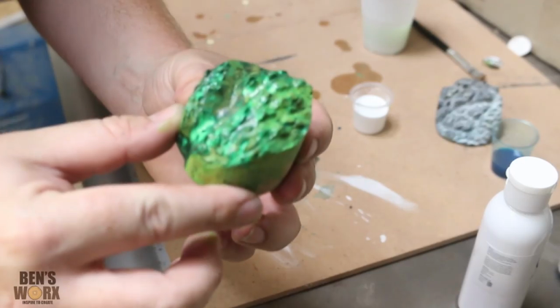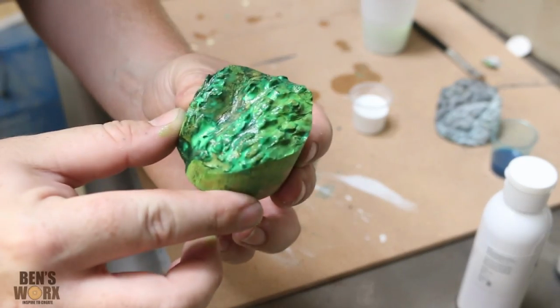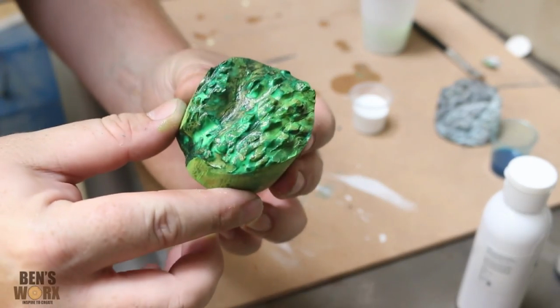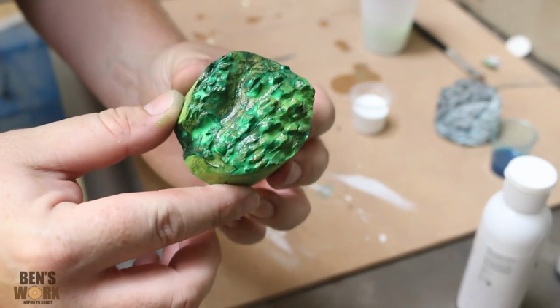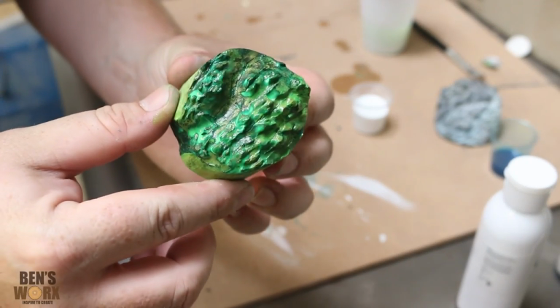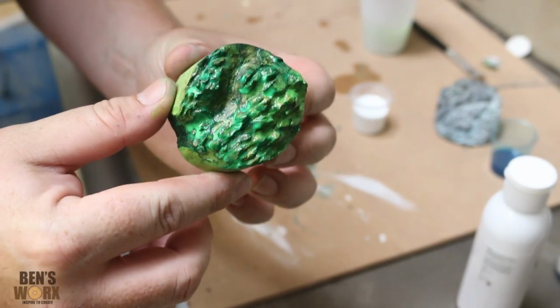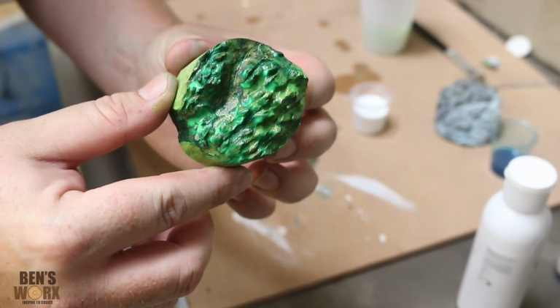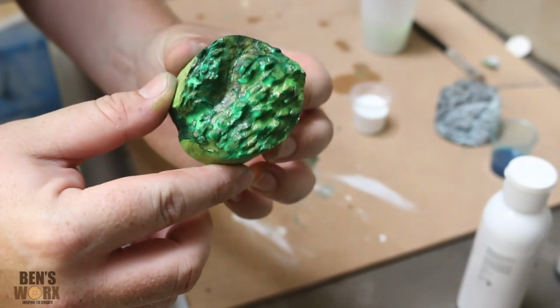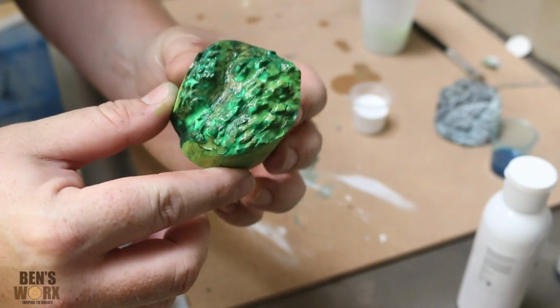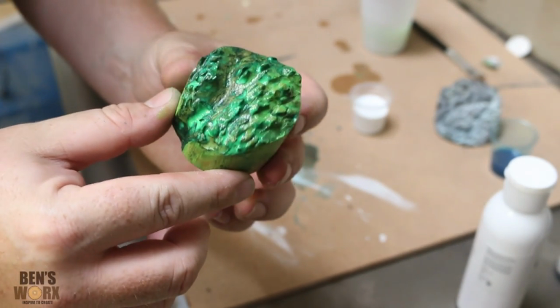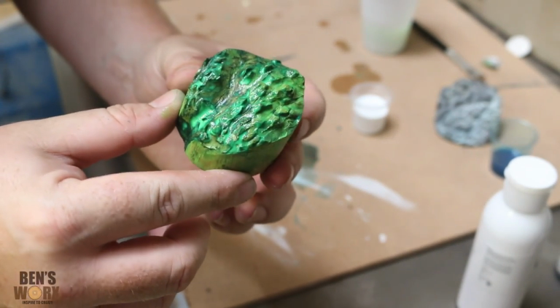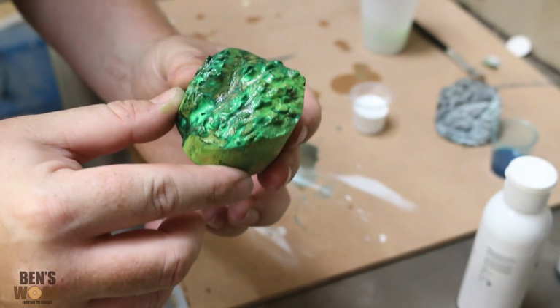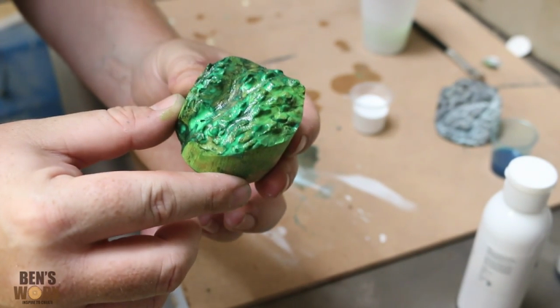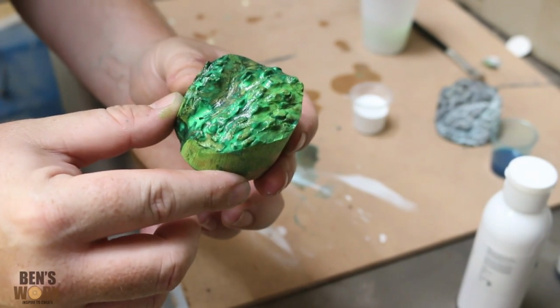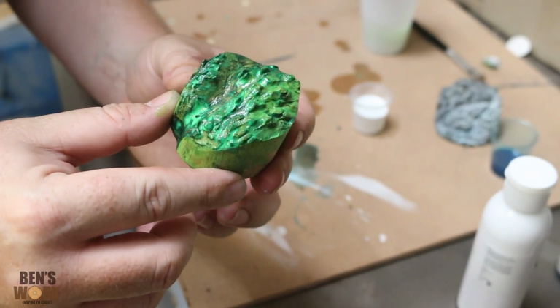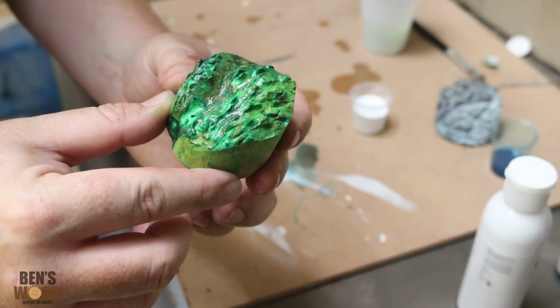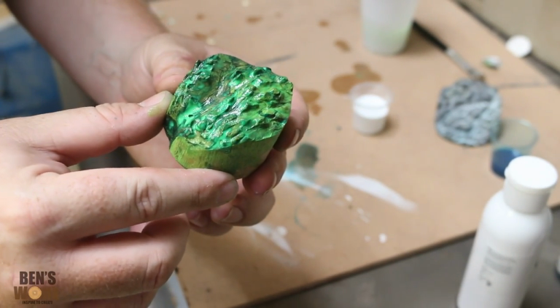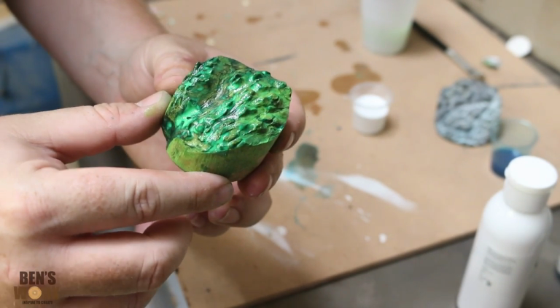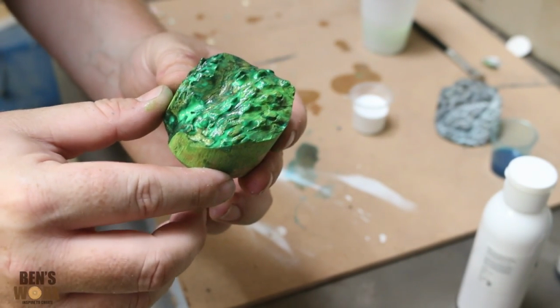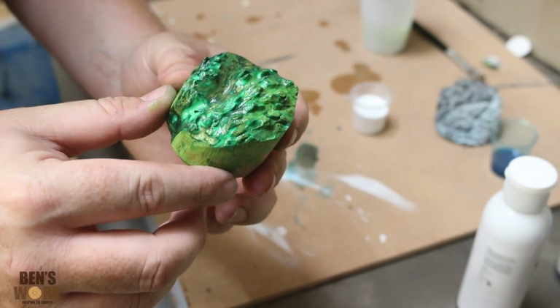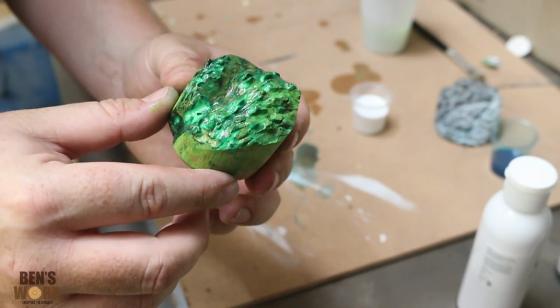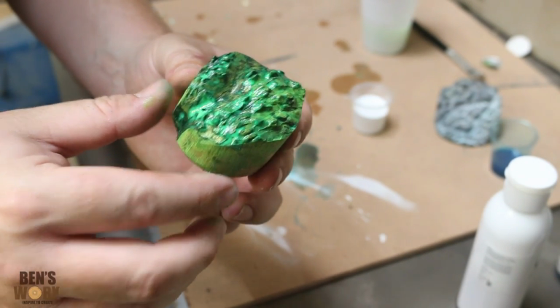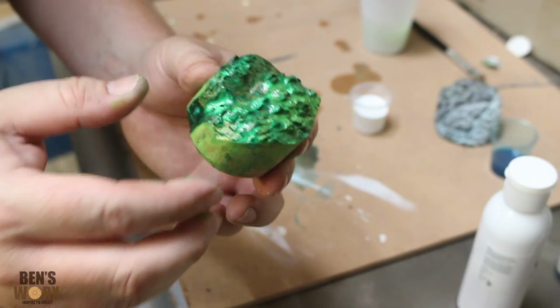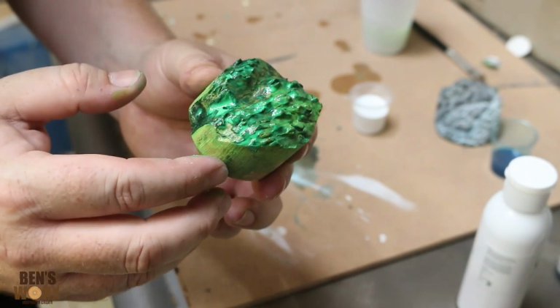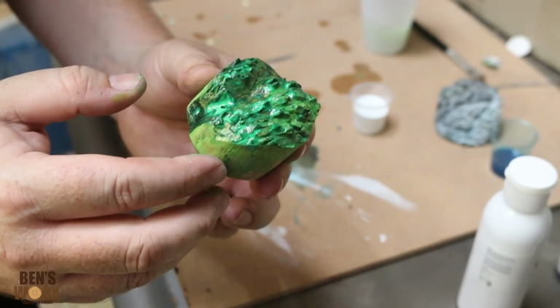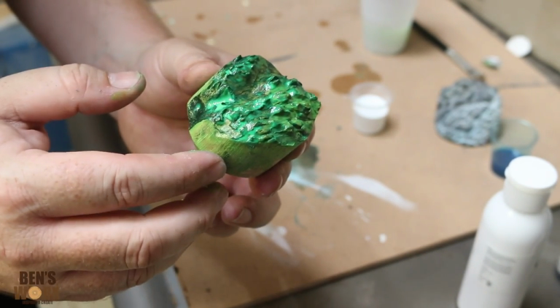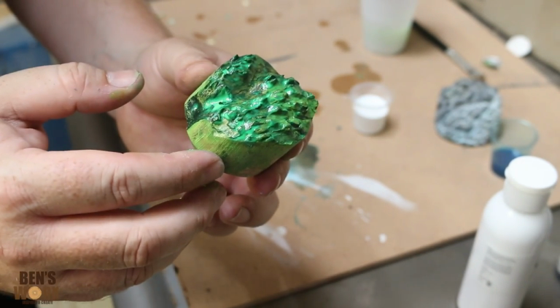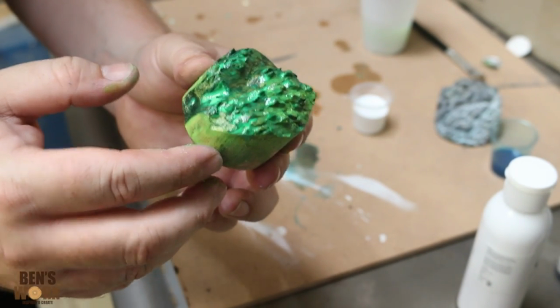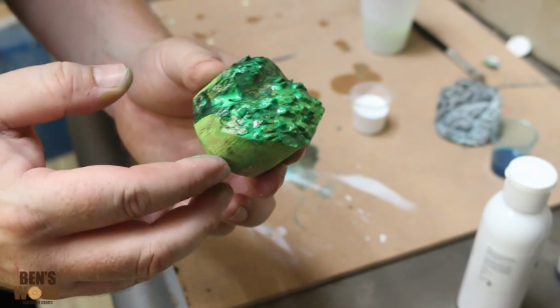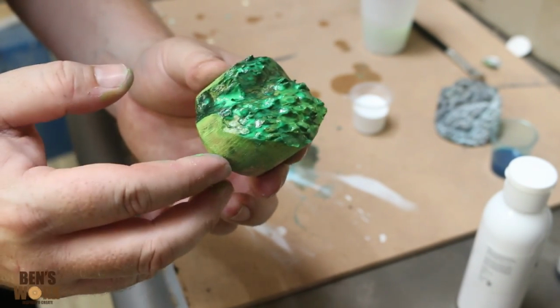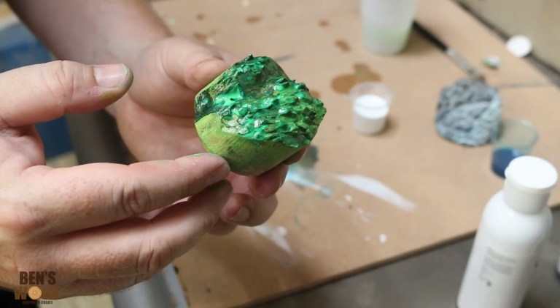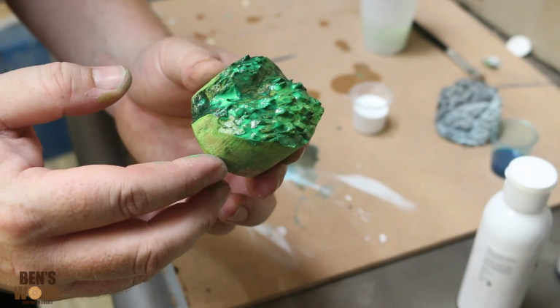The green one's taking a little longer to dry, so I'm going to pop it in the oven at around 200 degrees Celsius for about 10 minutes.